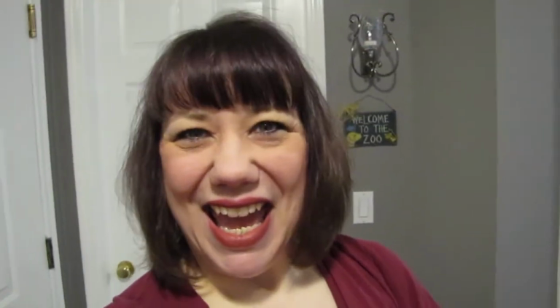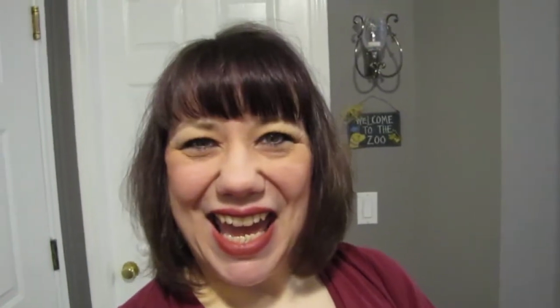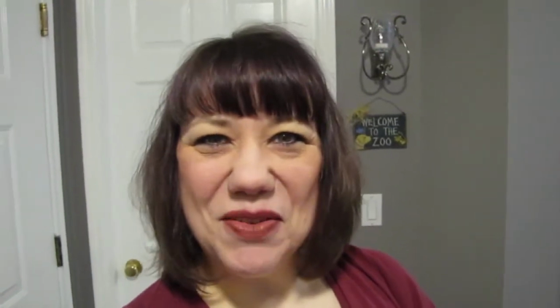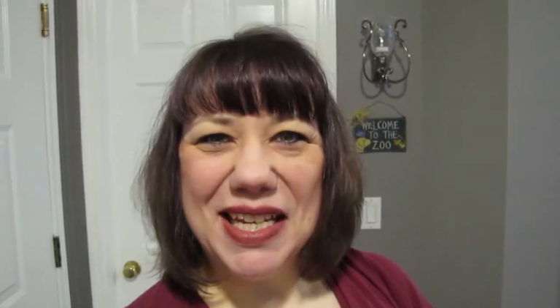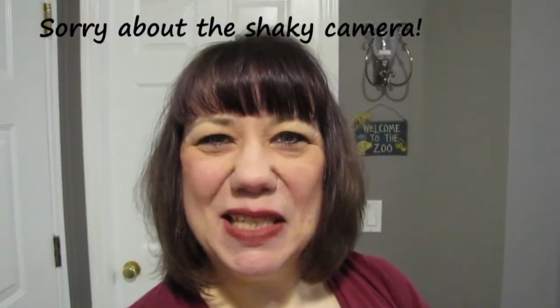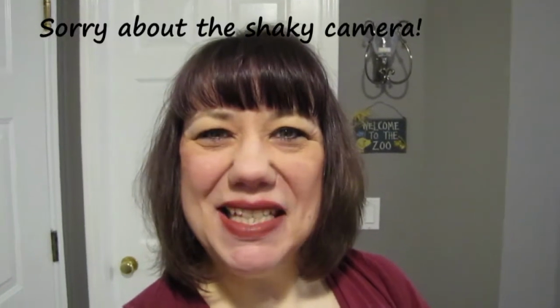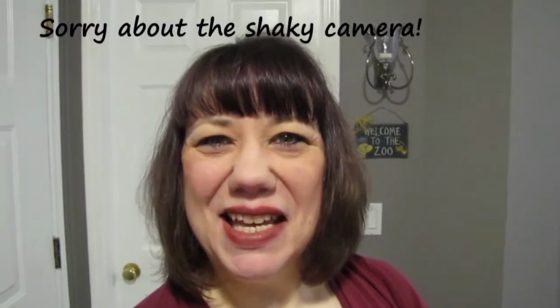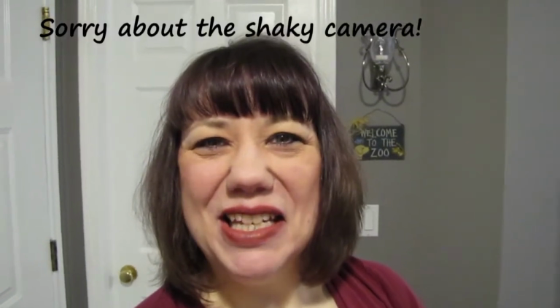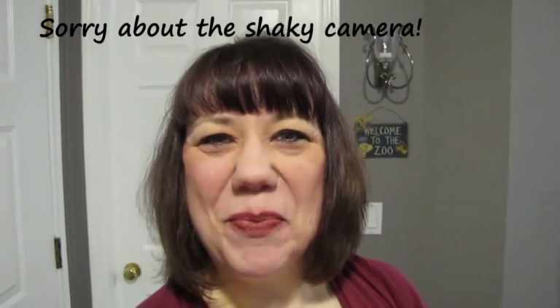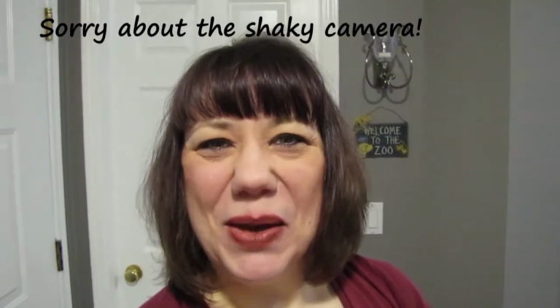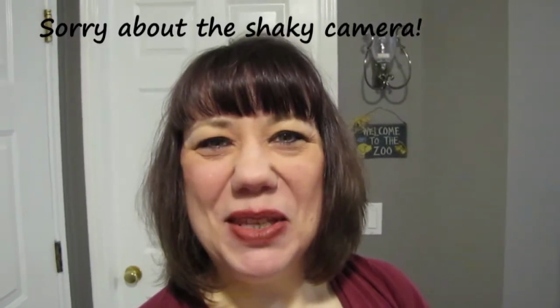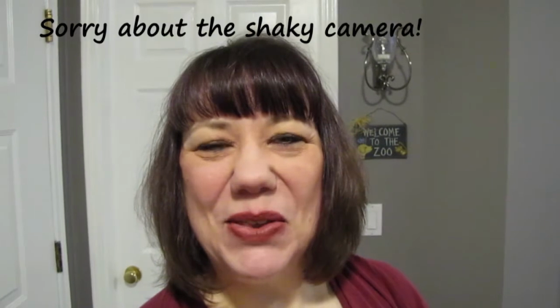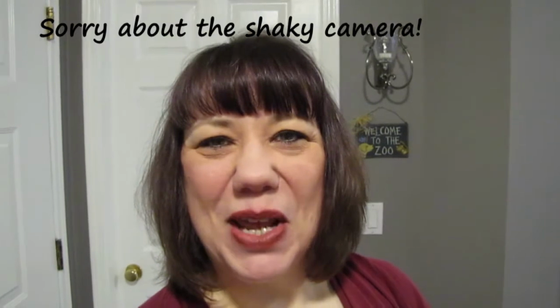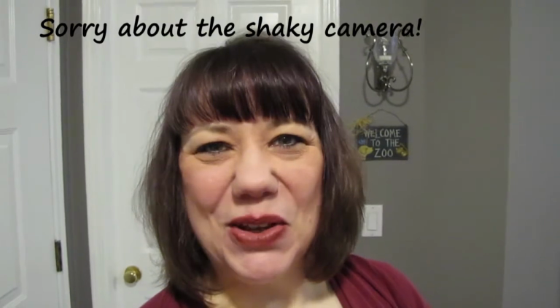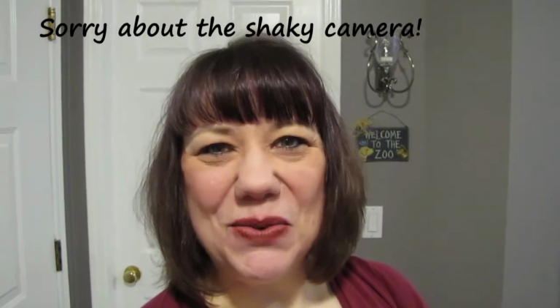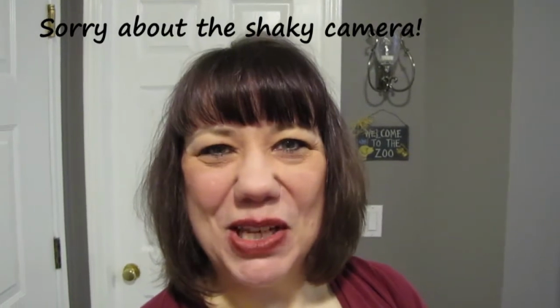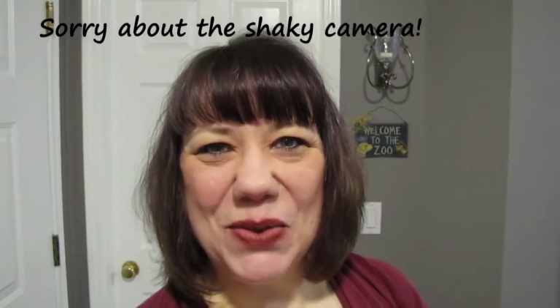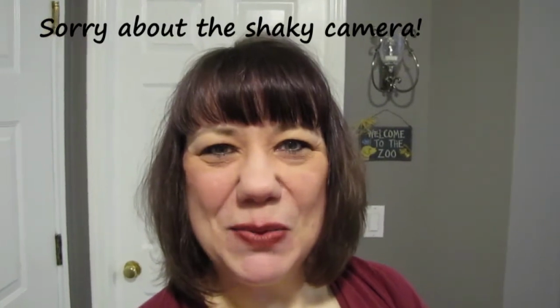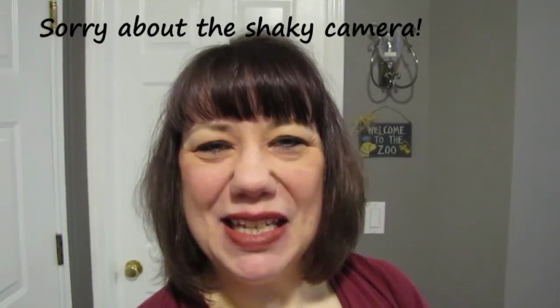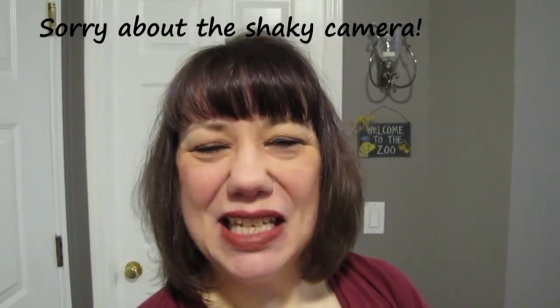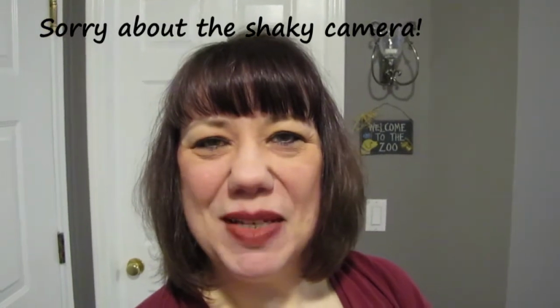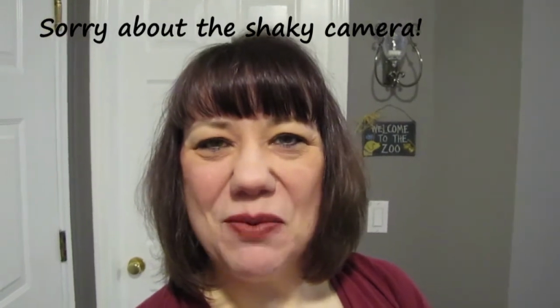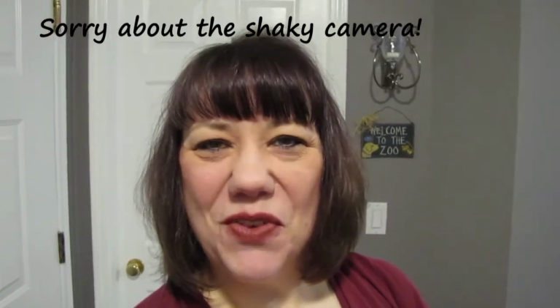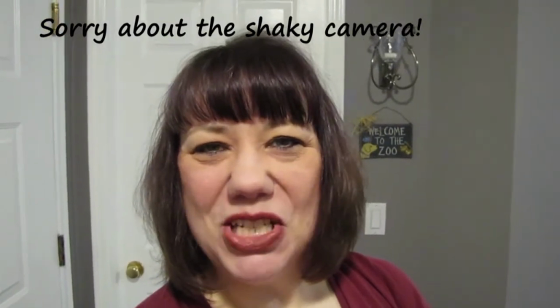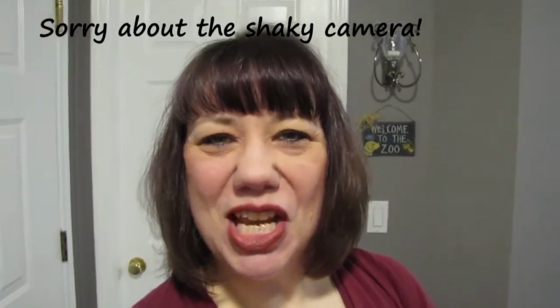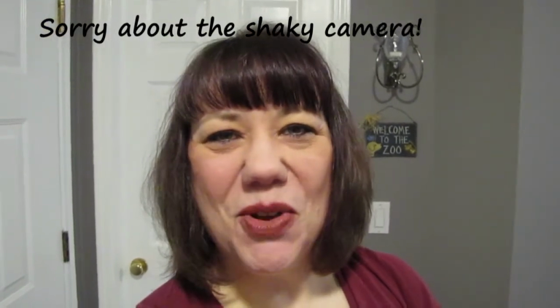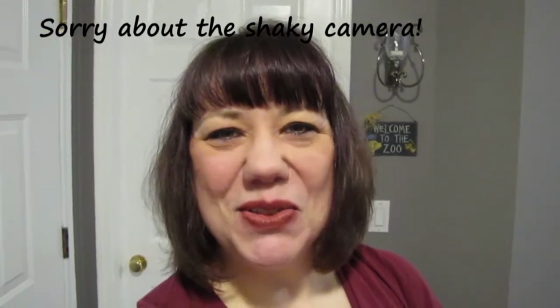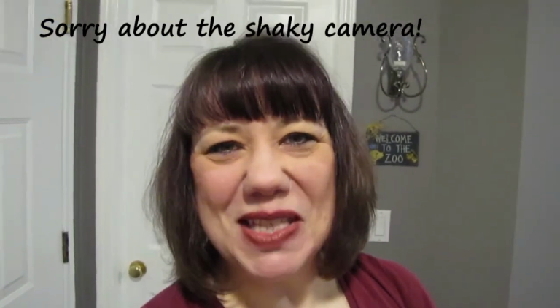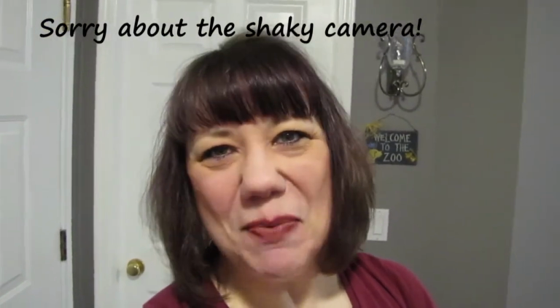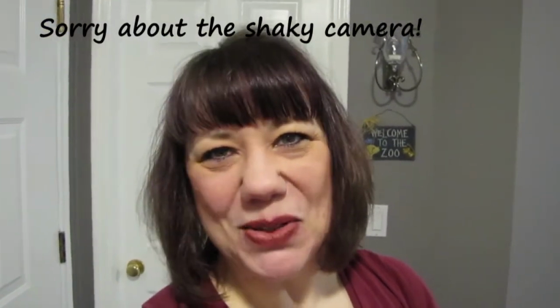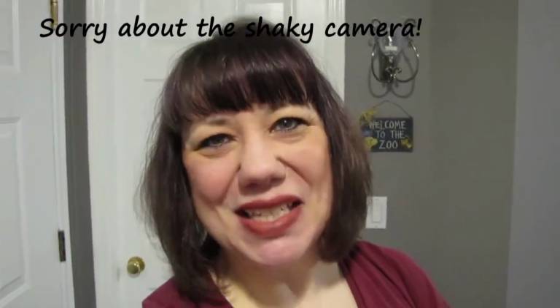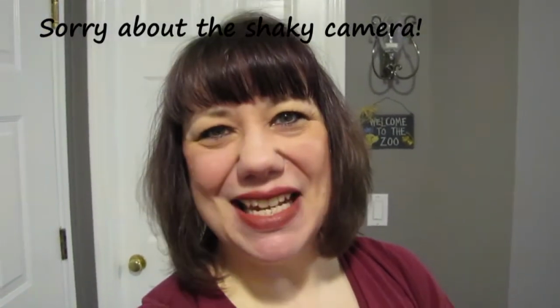Hey everybody, it's me Sandy and I'm back with another nail art video. This week it's going to be some fun shamrocks for St. Patrick's Day.